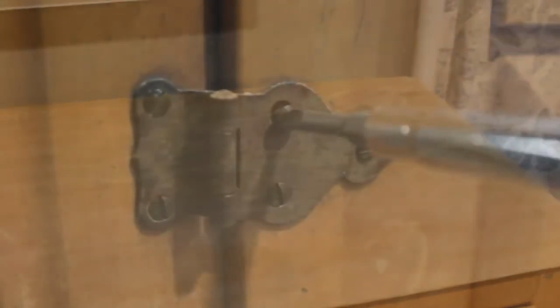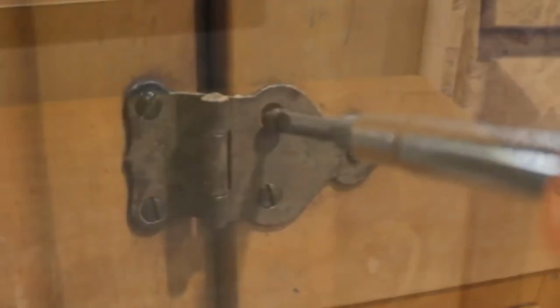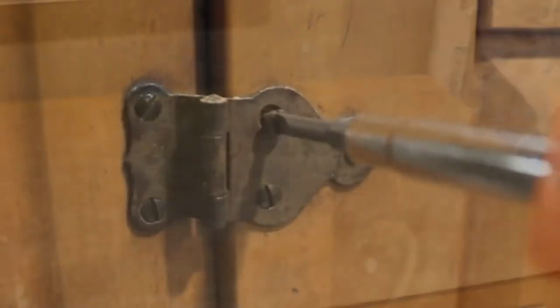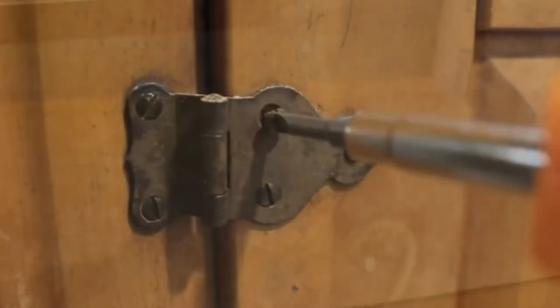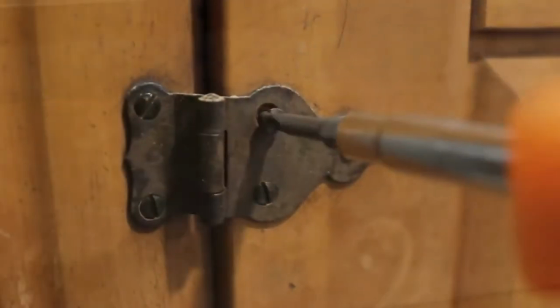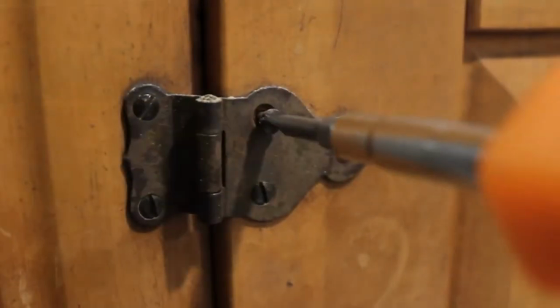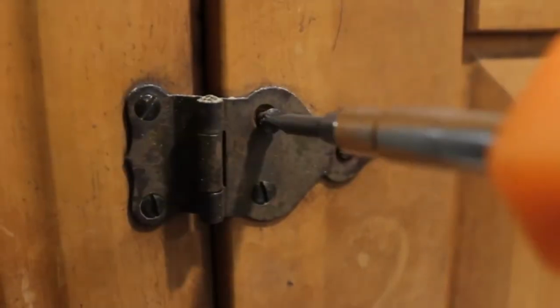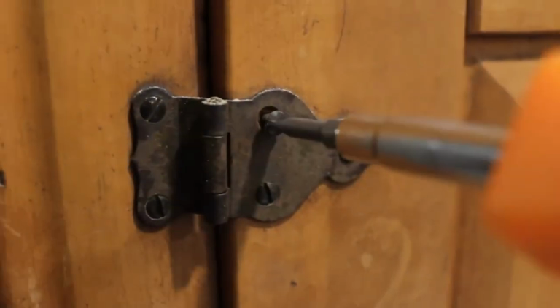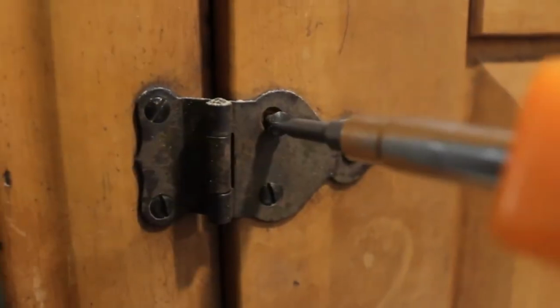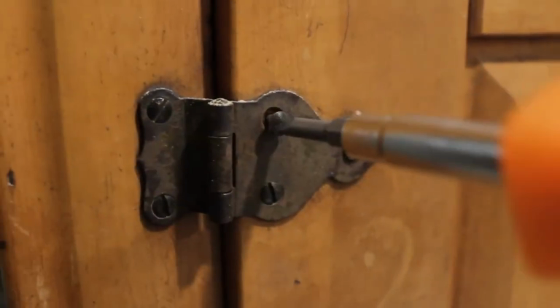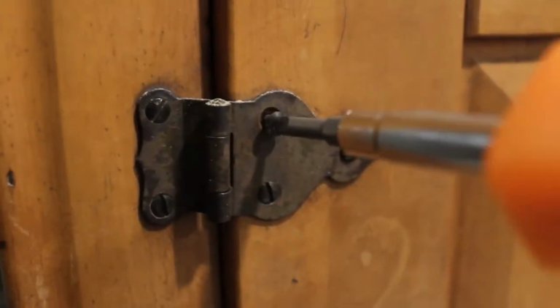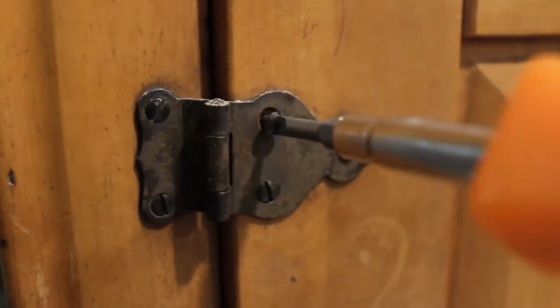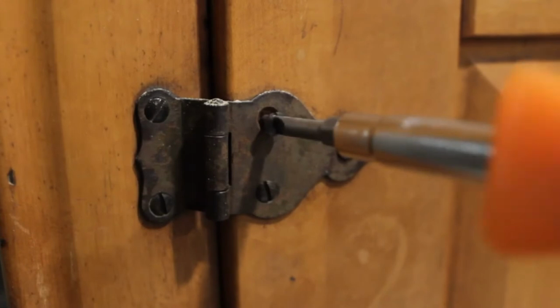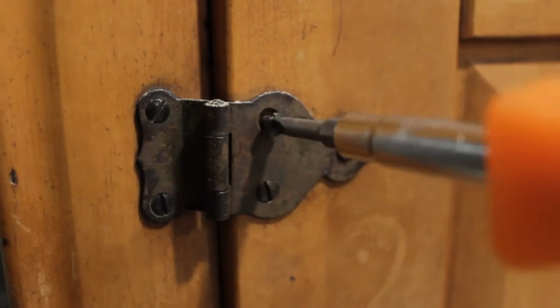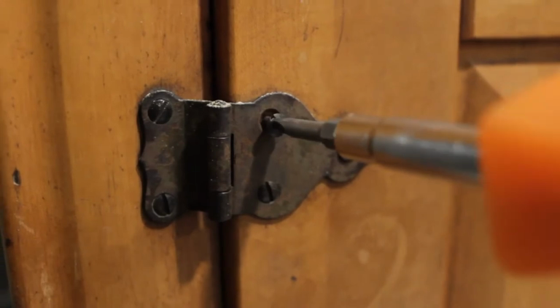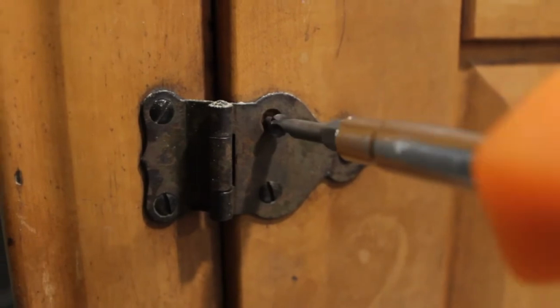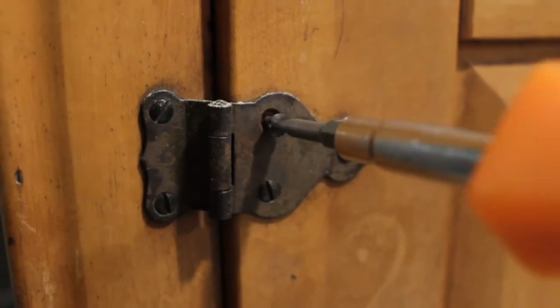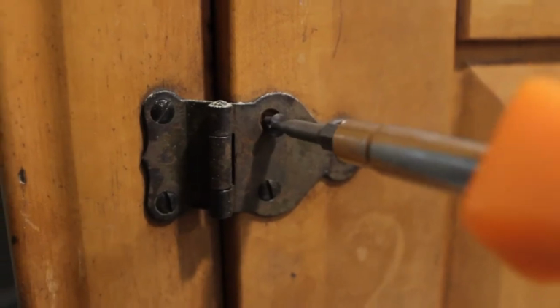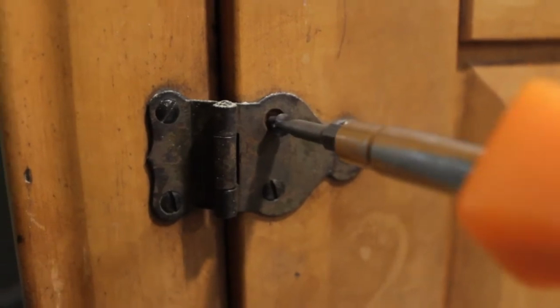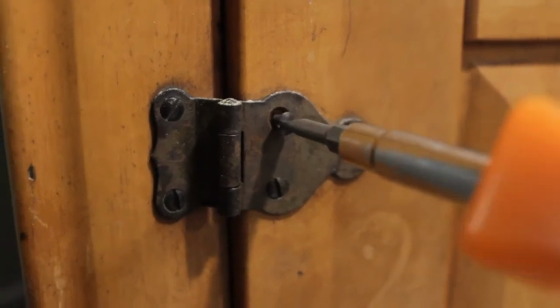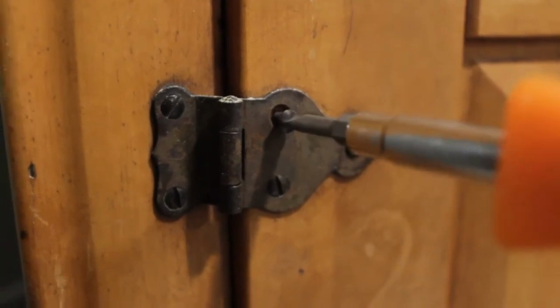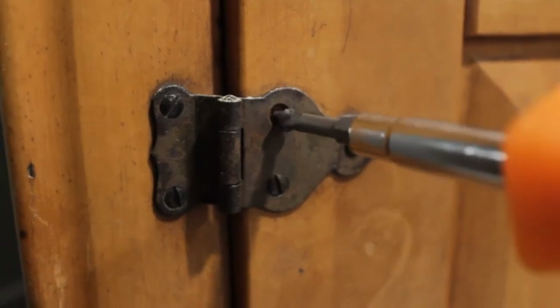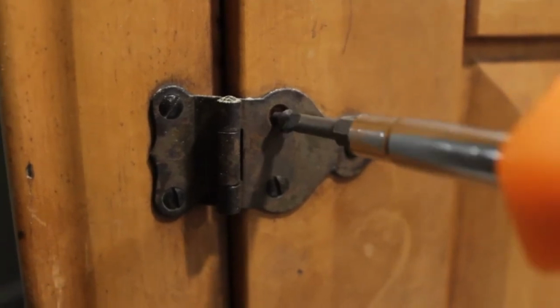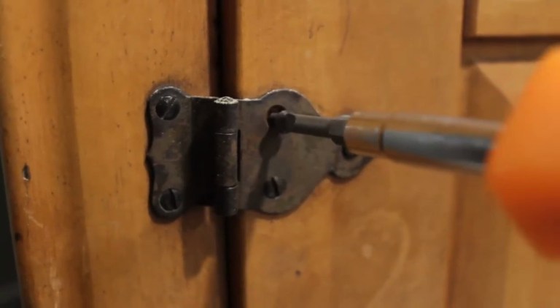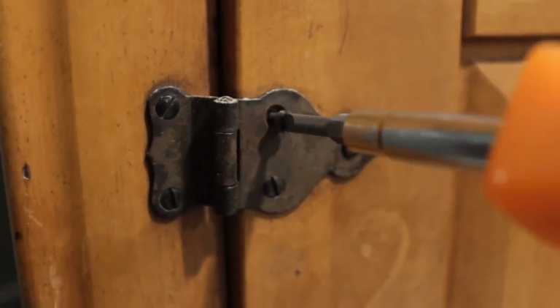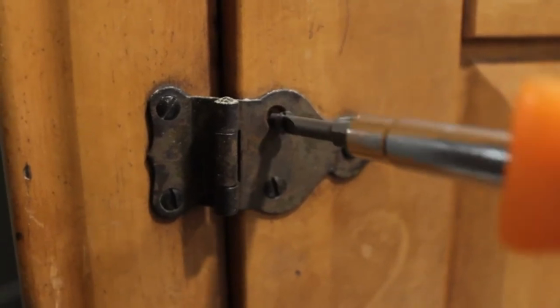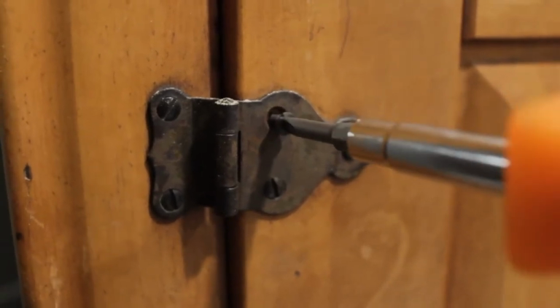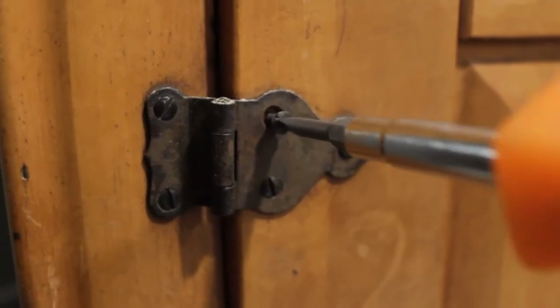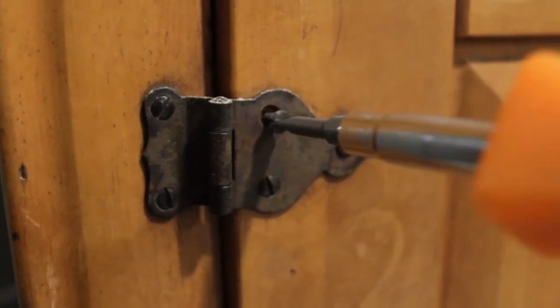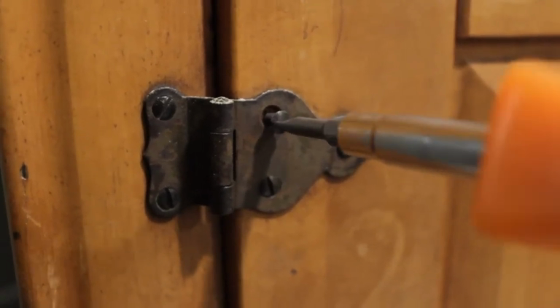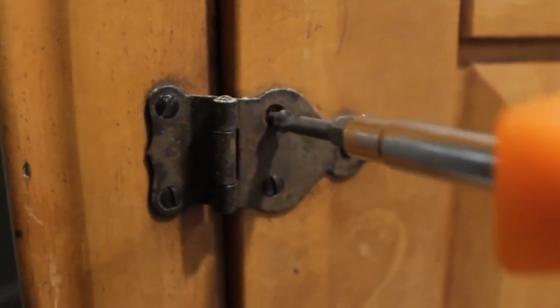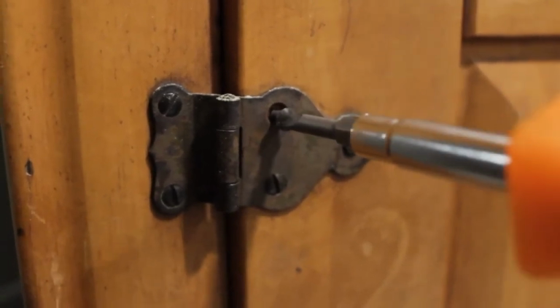Next I removed the door and the drawers for easier cleaning and painting.